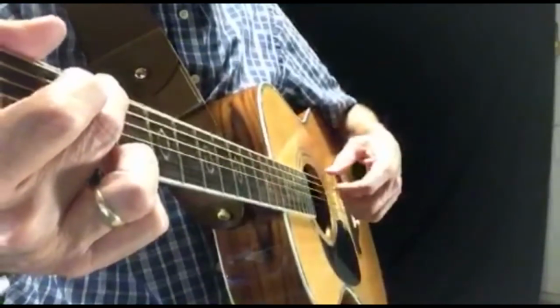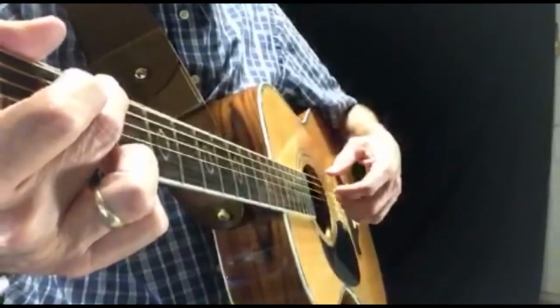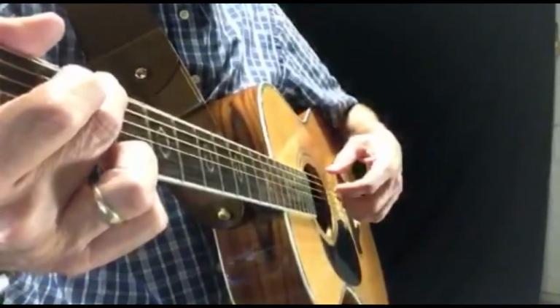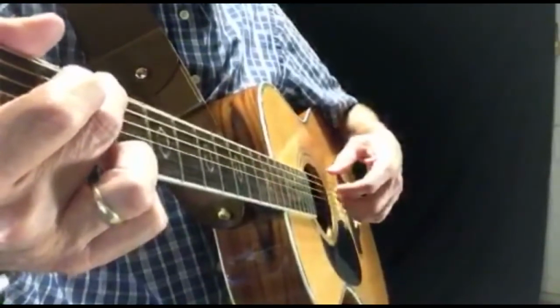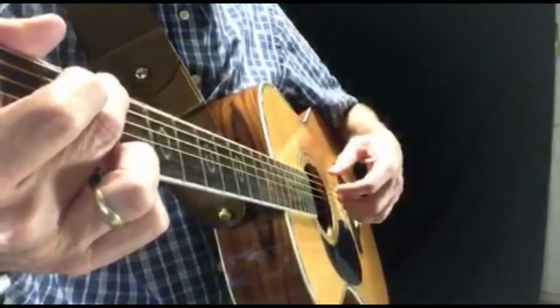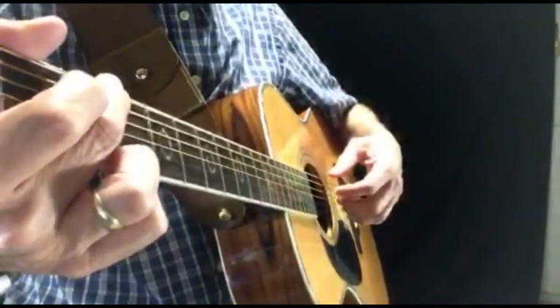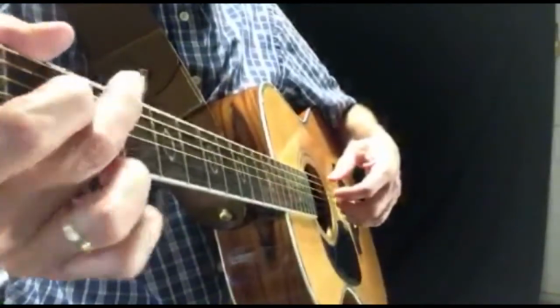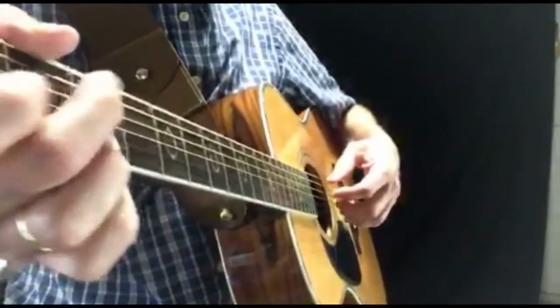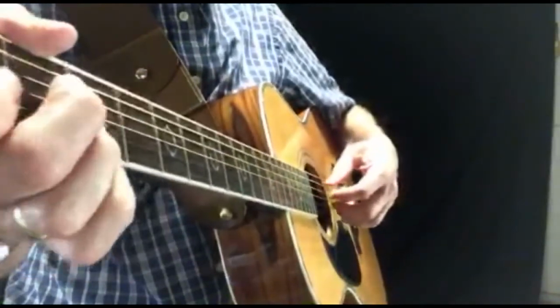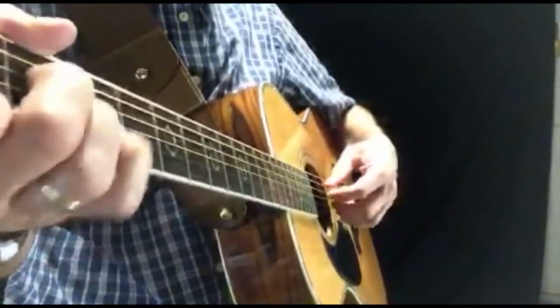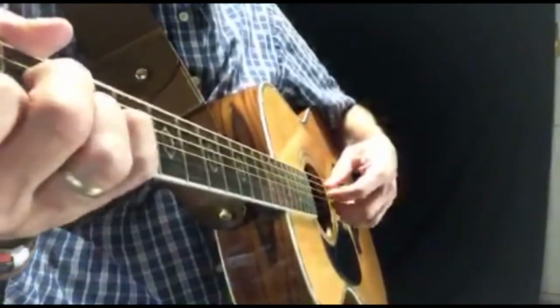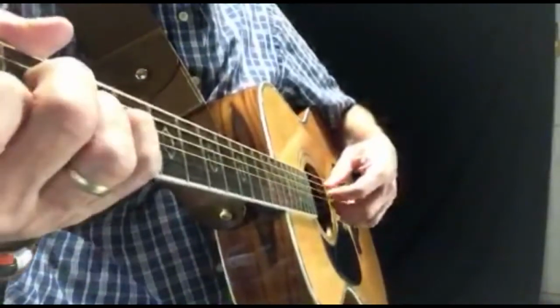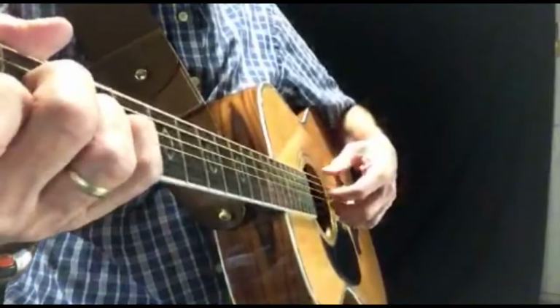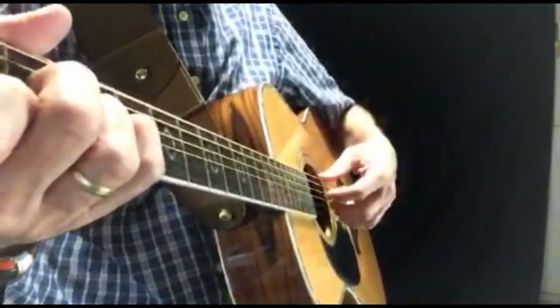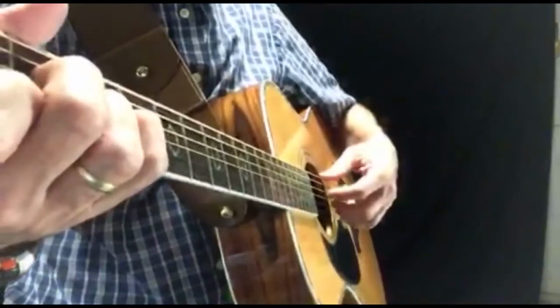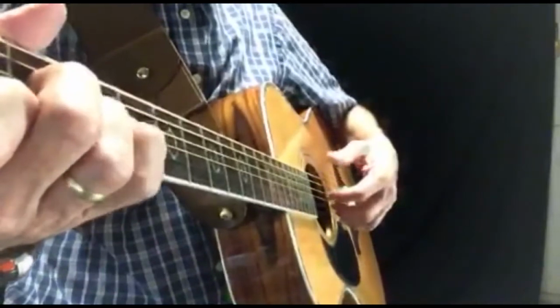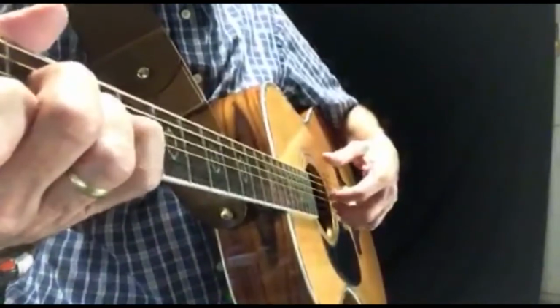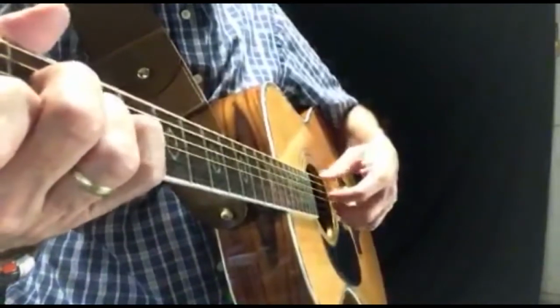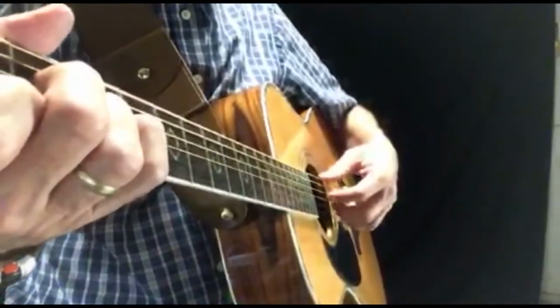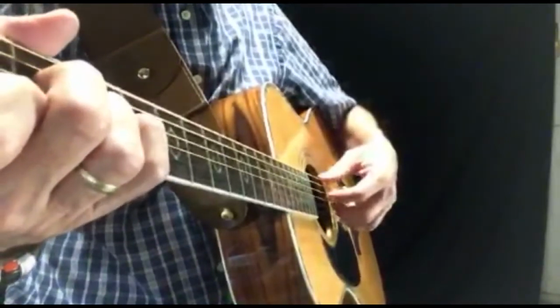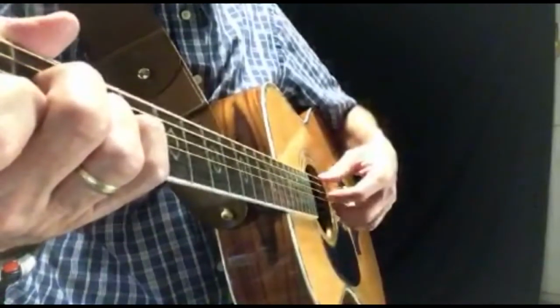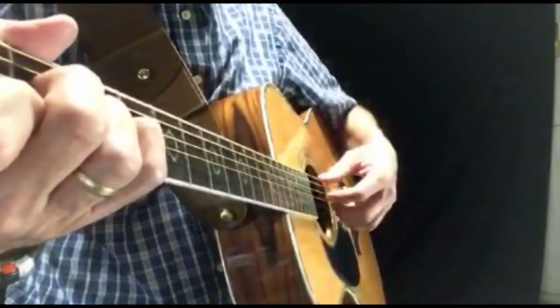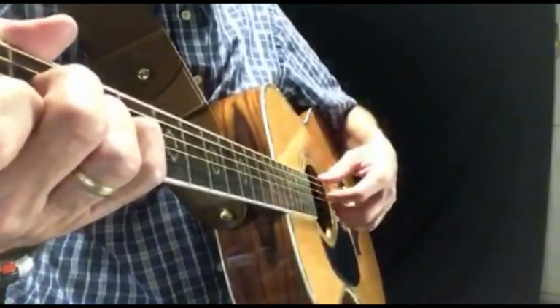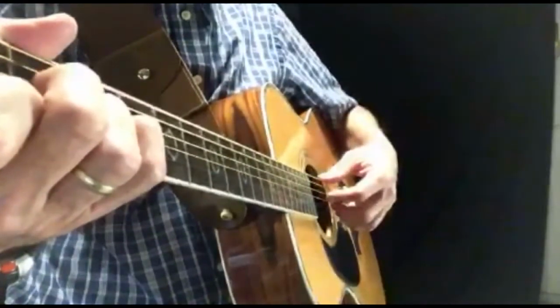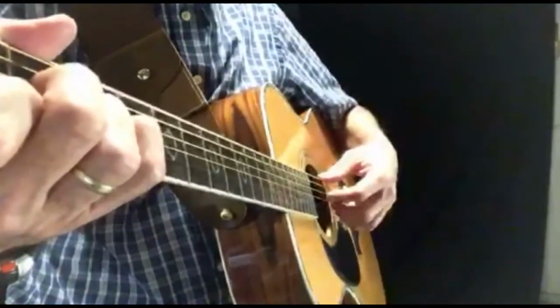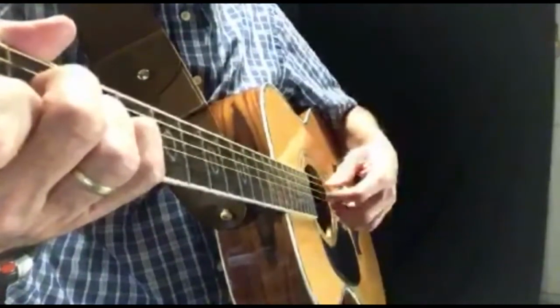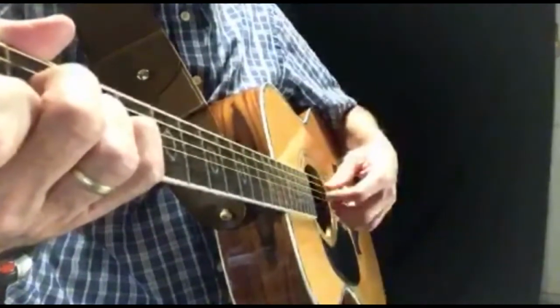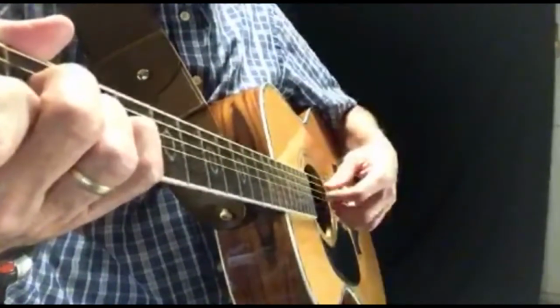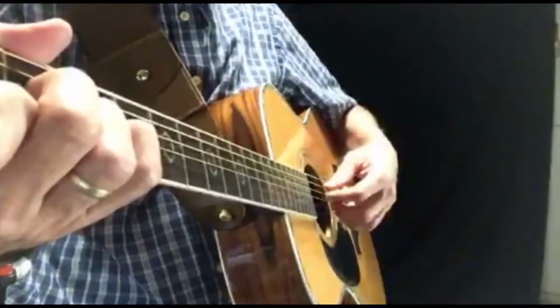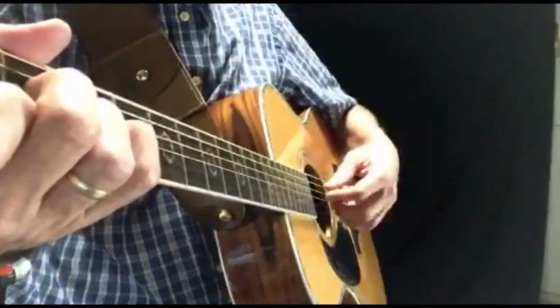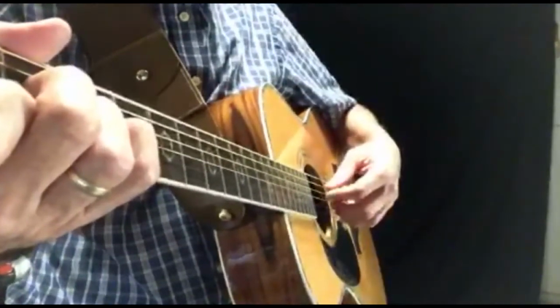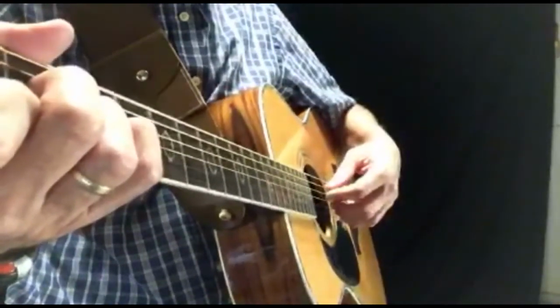There you go — that was the G chord. Let's go to the A minor chord. Now we're going to move the thumb to the A string.